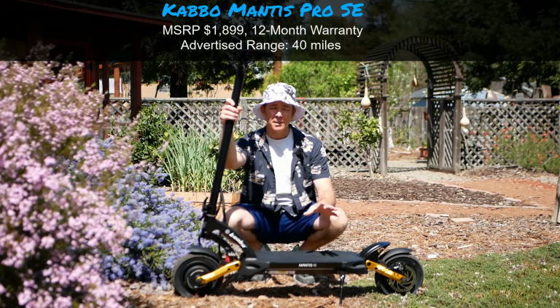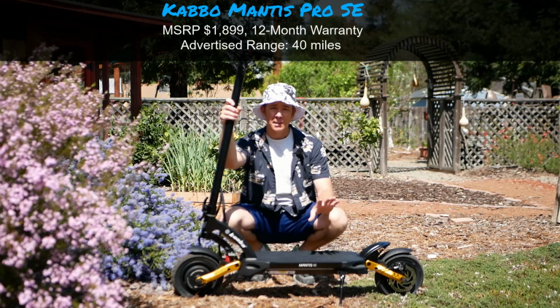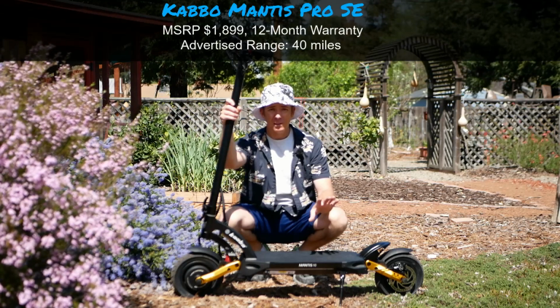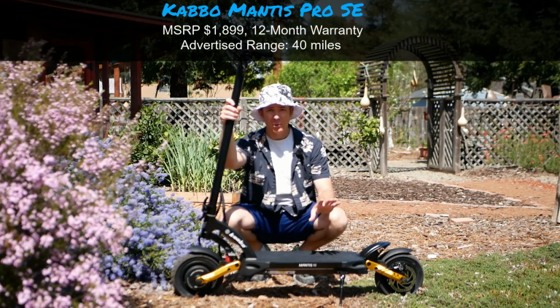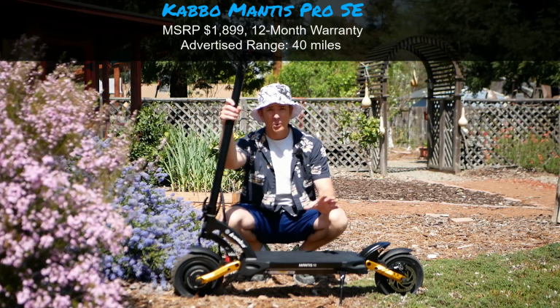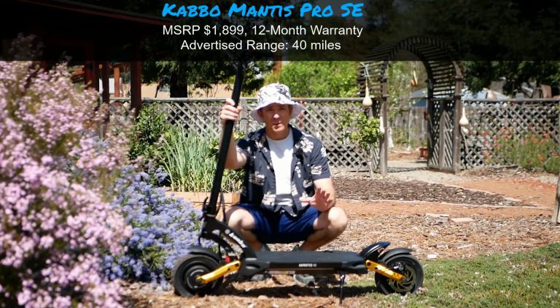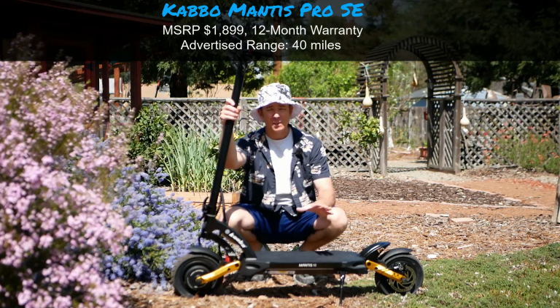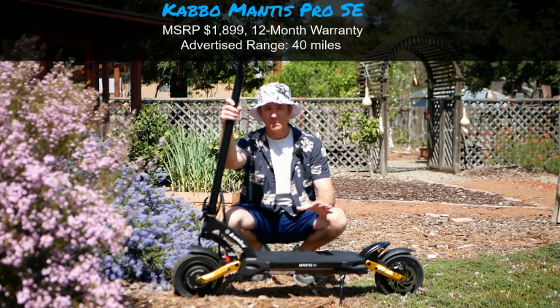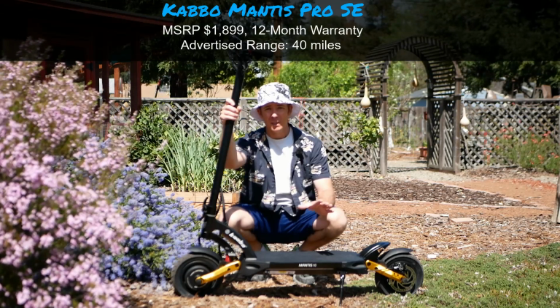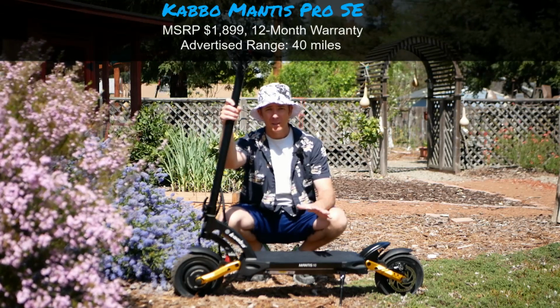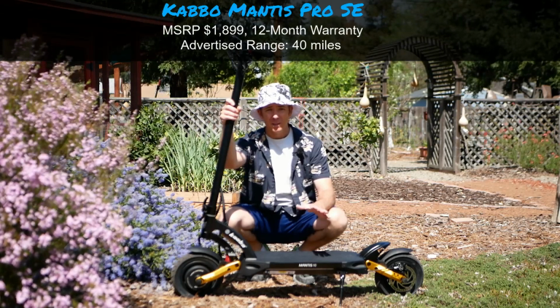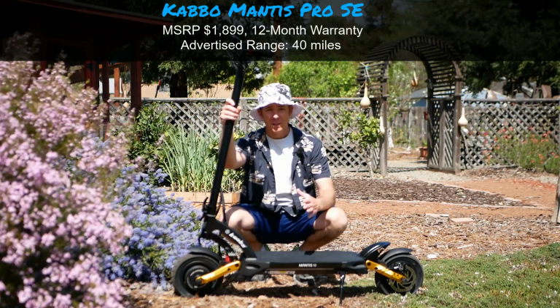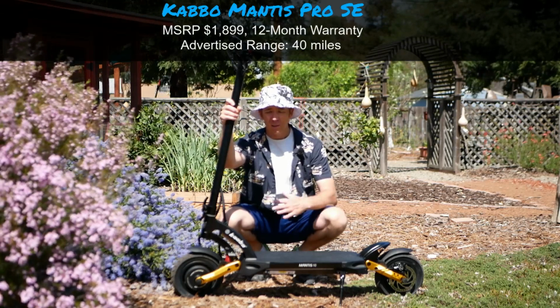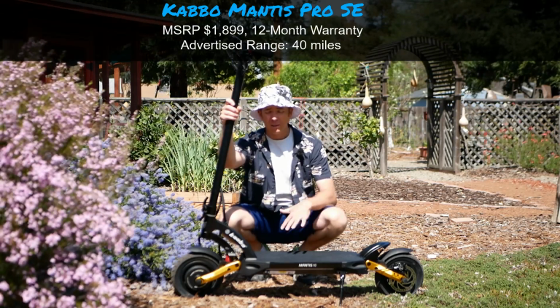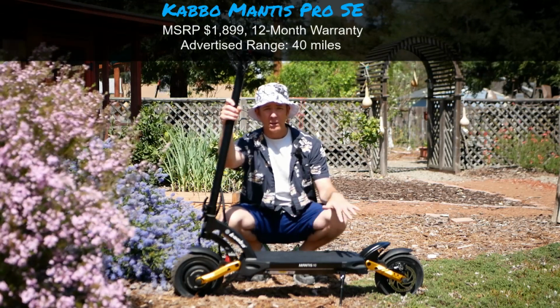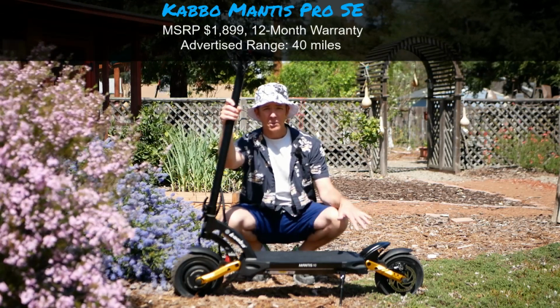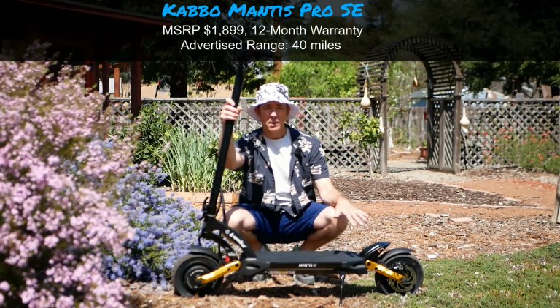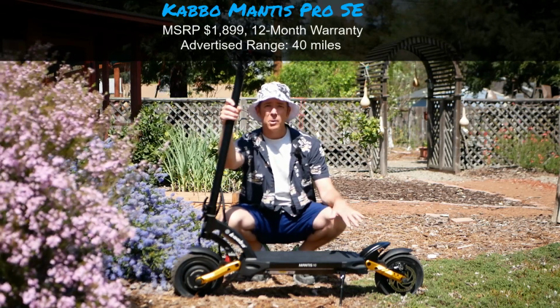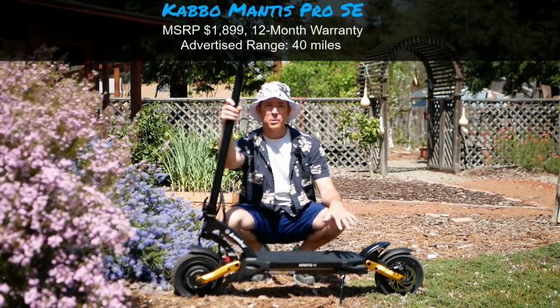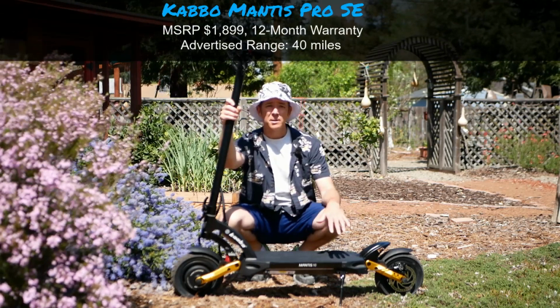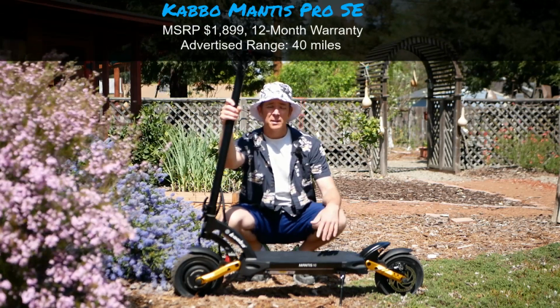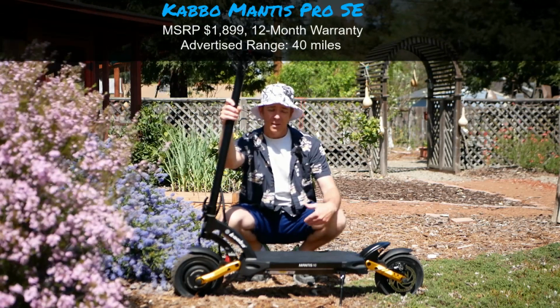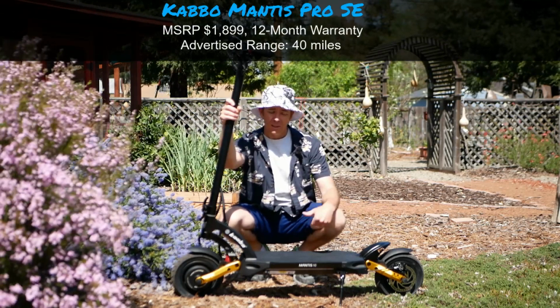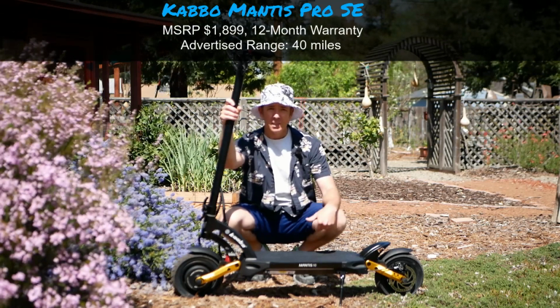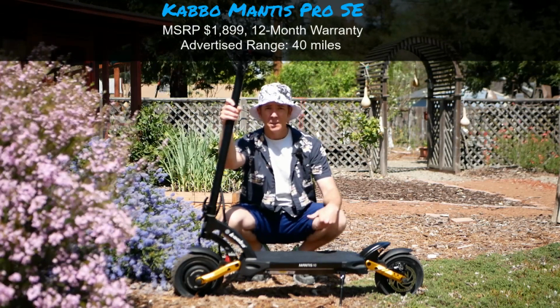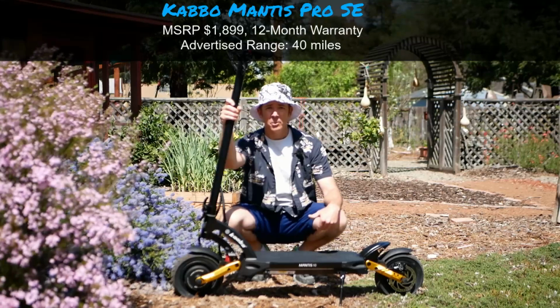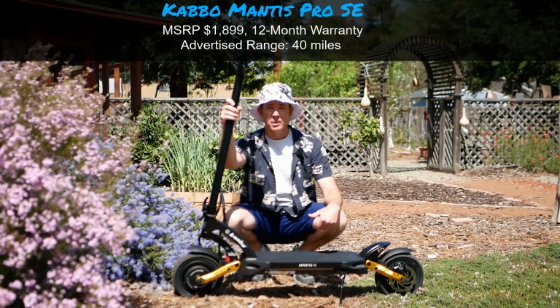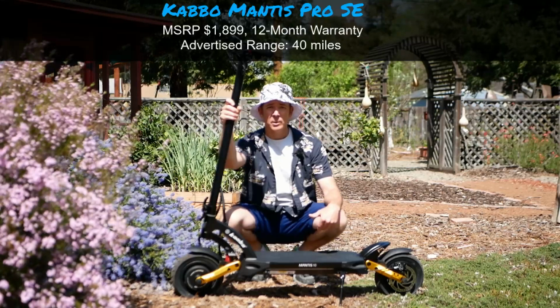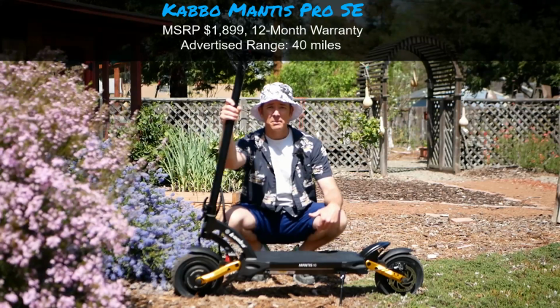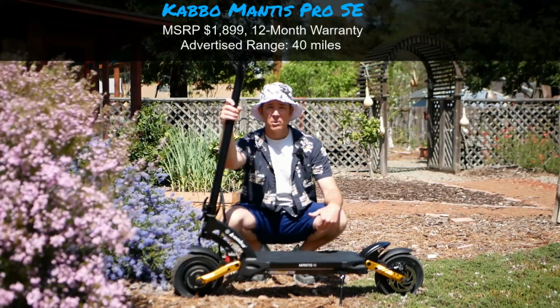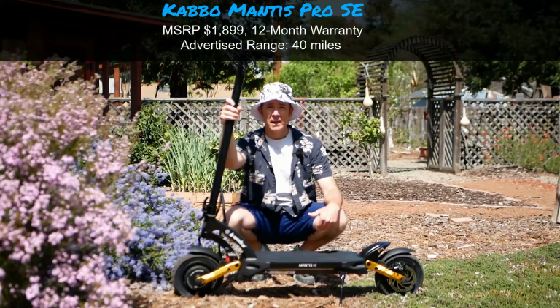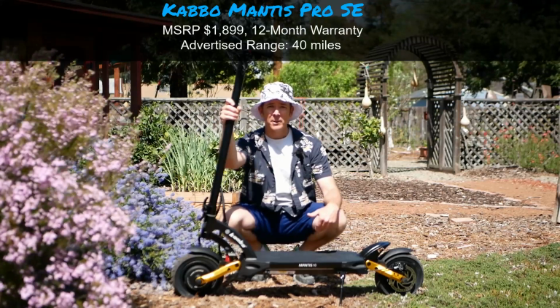It's a 60 volt system with a thousand watt motors and an 18.2 amp hour battery.